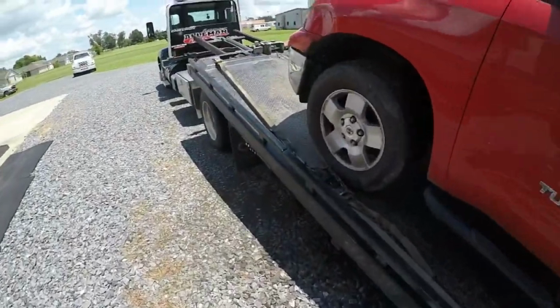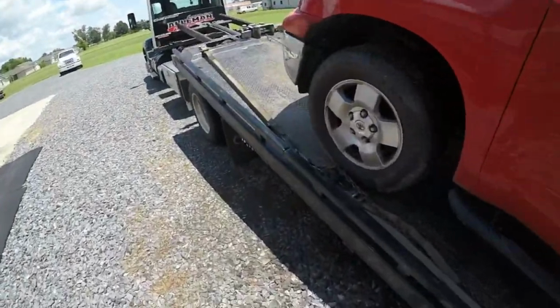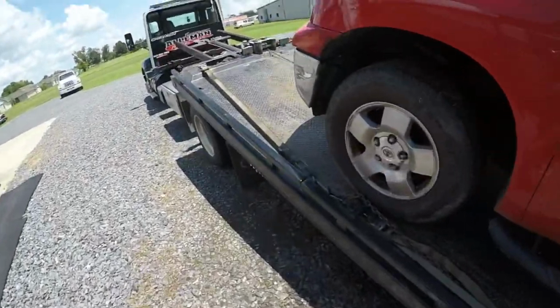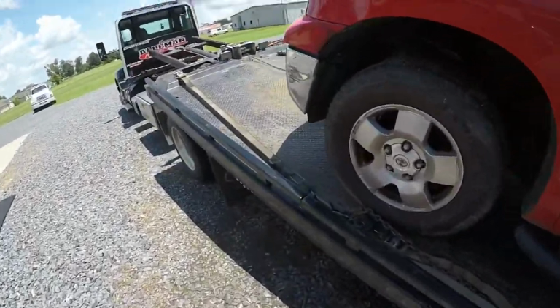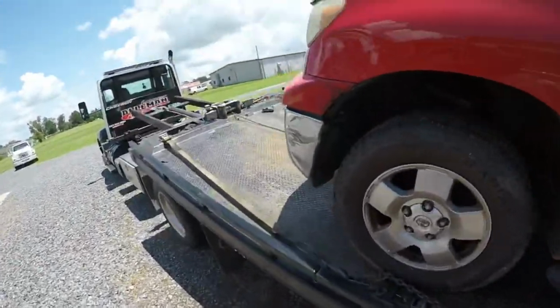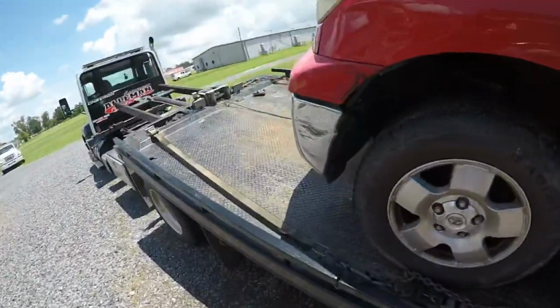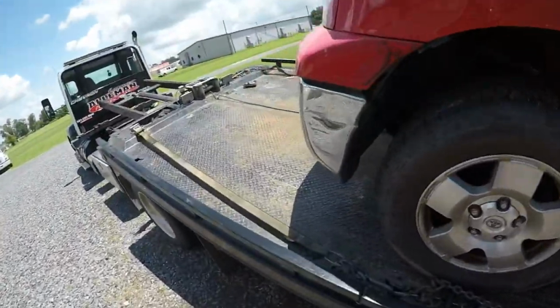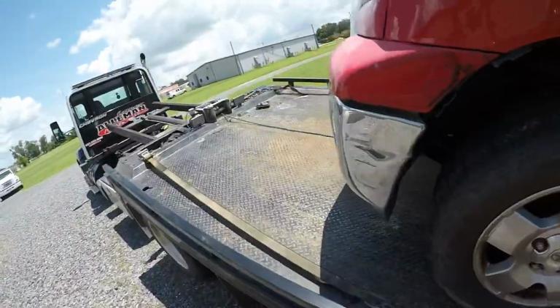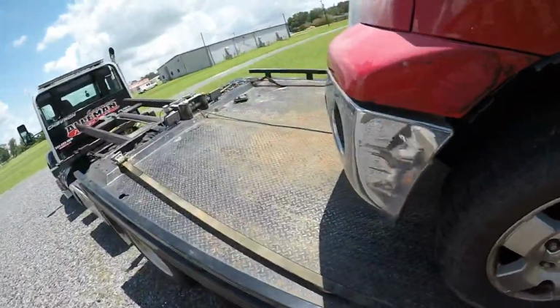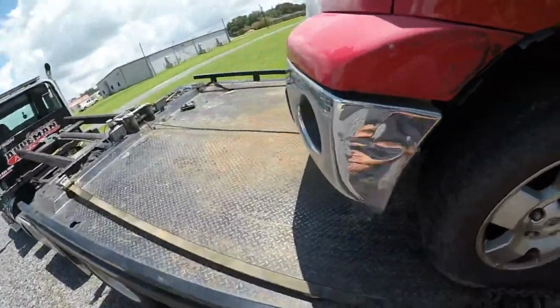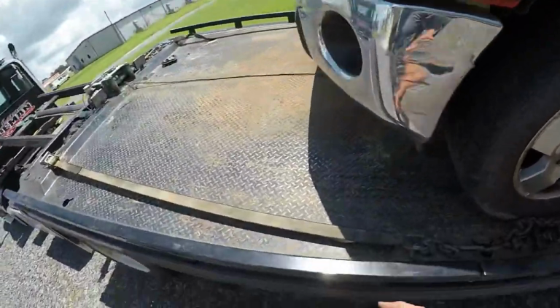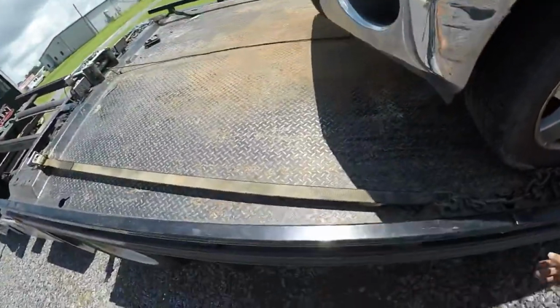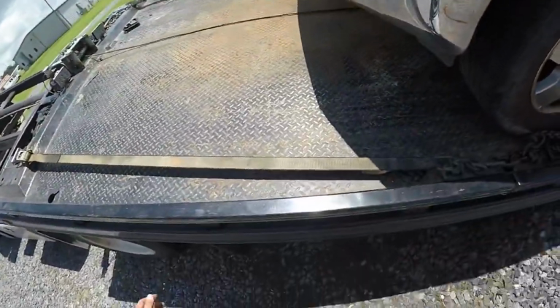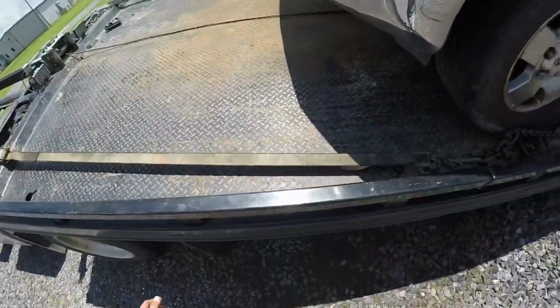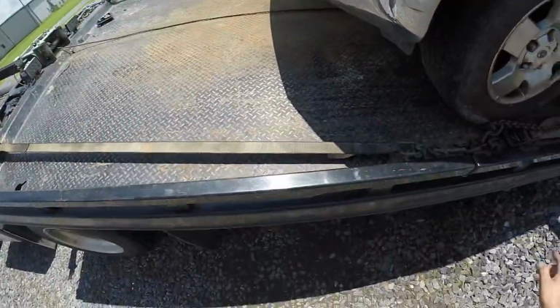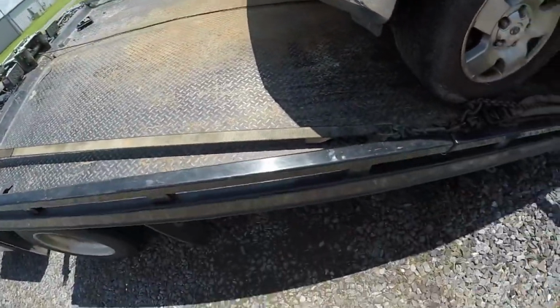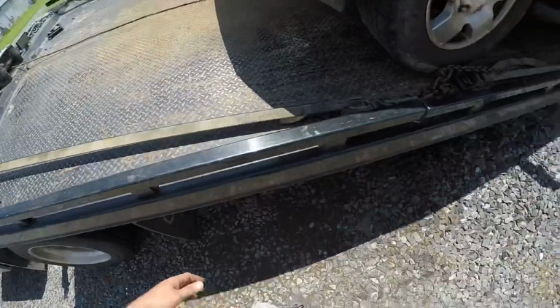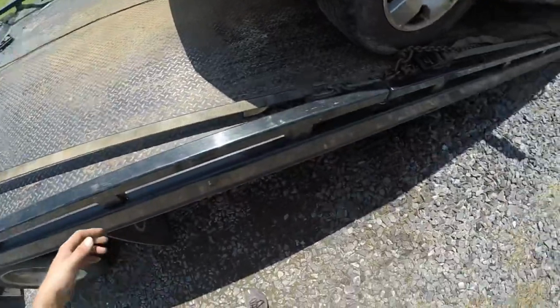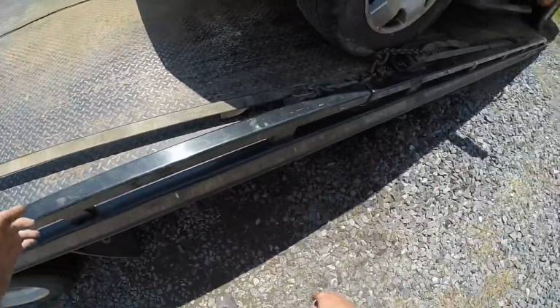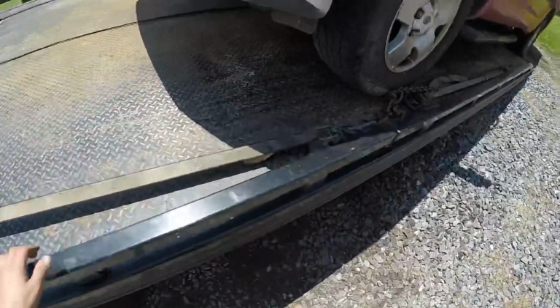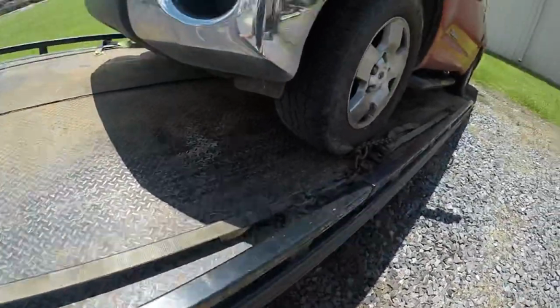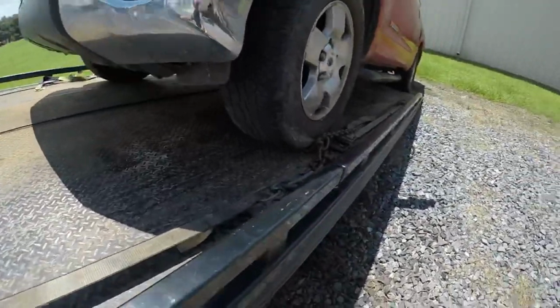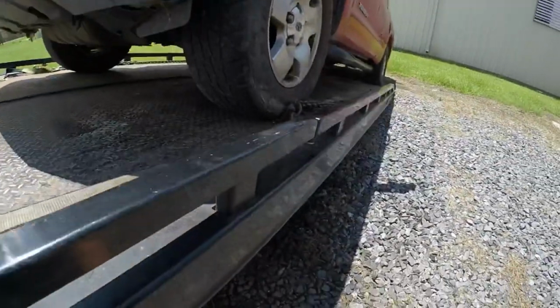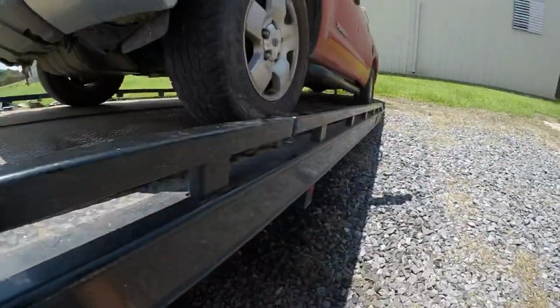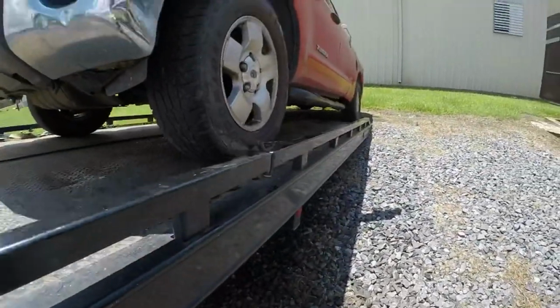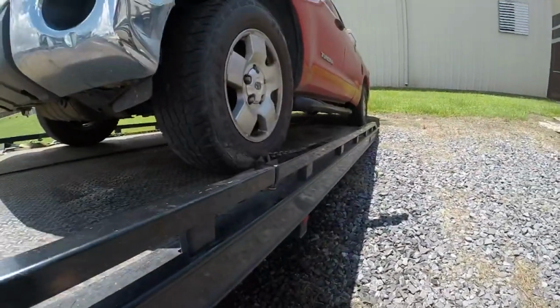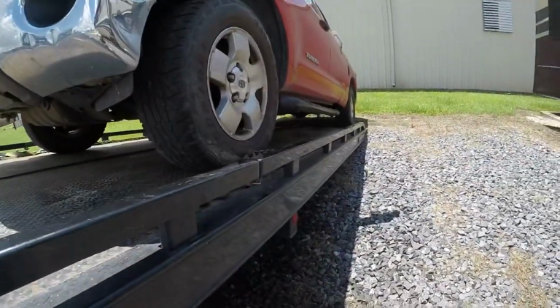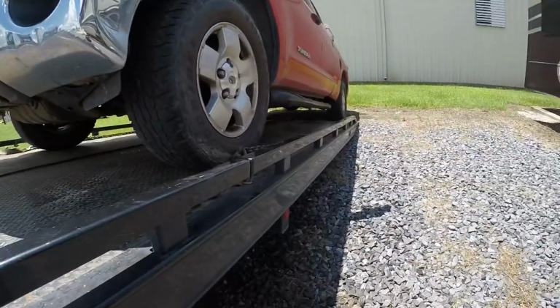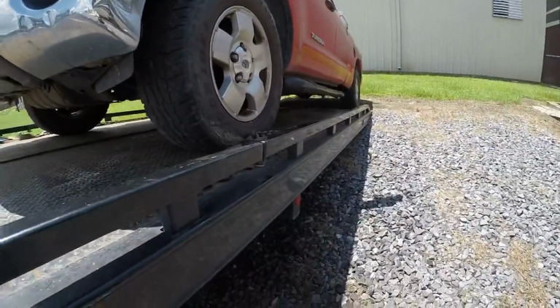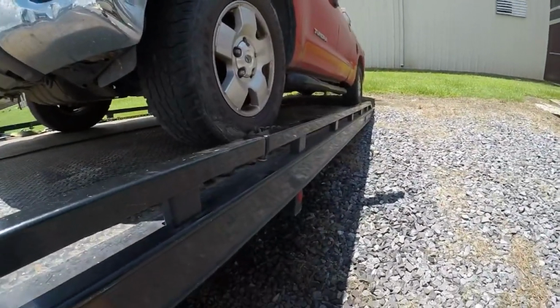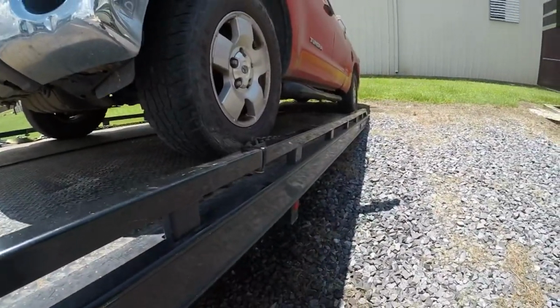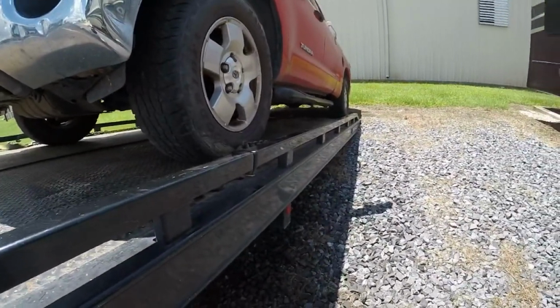Get to the drop-off location, shake the vehicle off. I'm going to do the same thing, just in reverse.